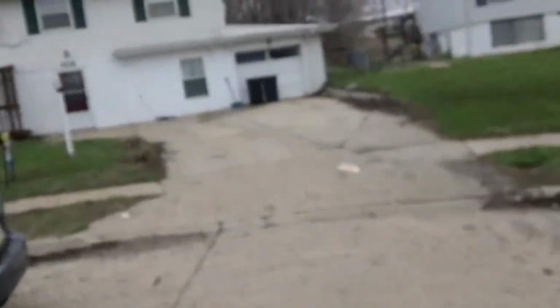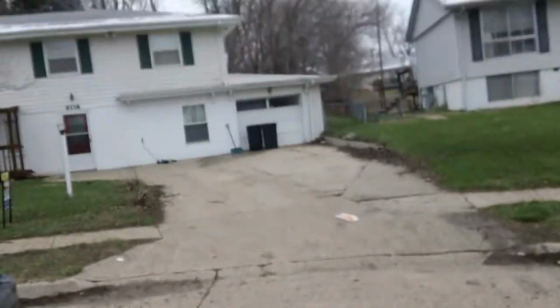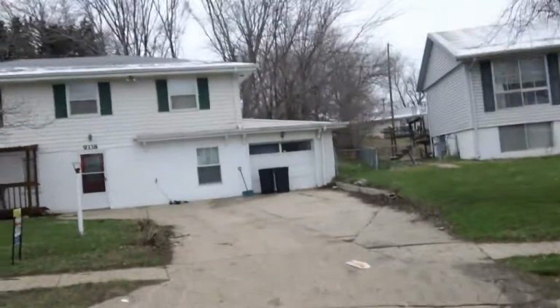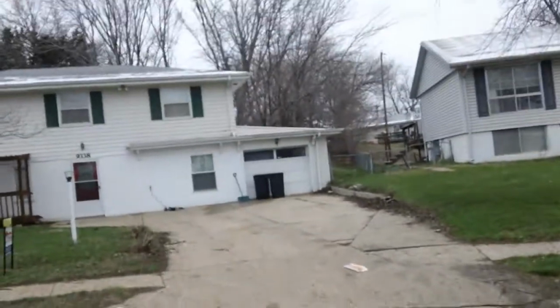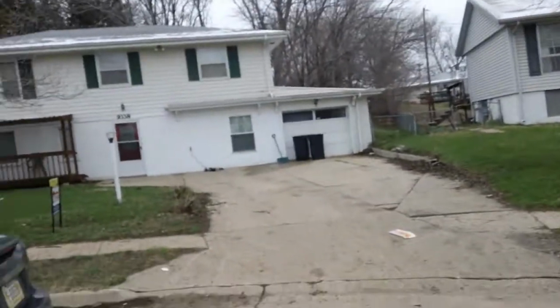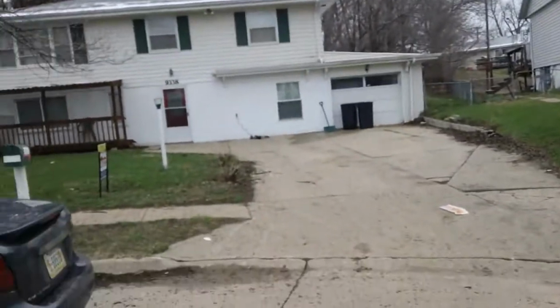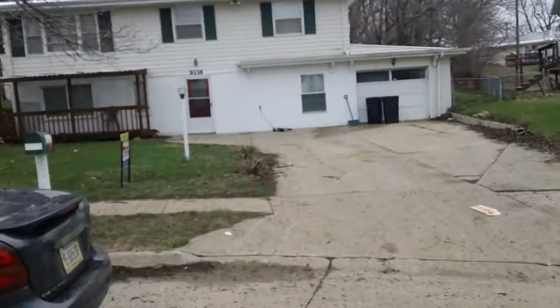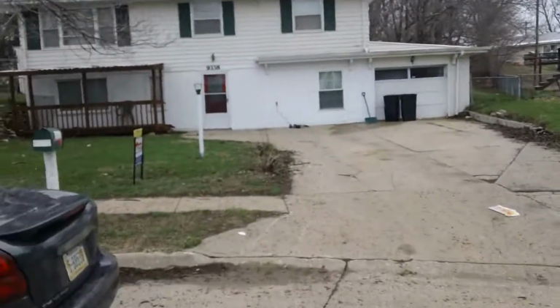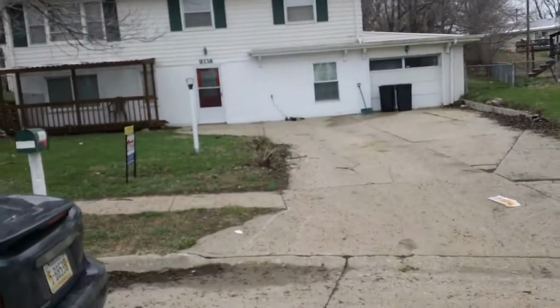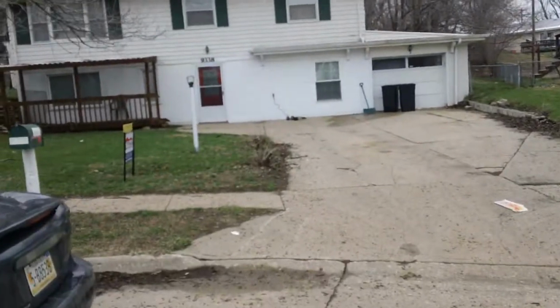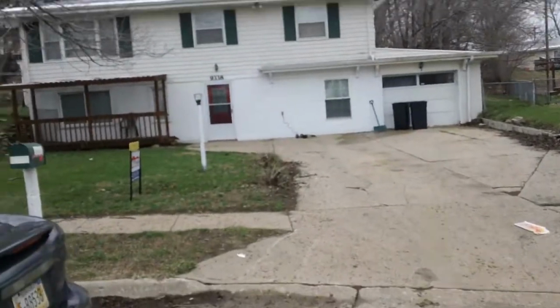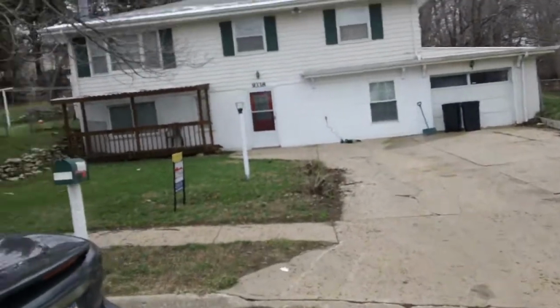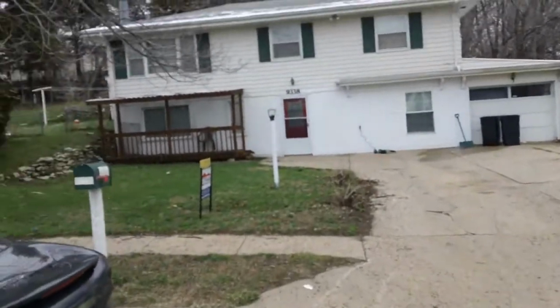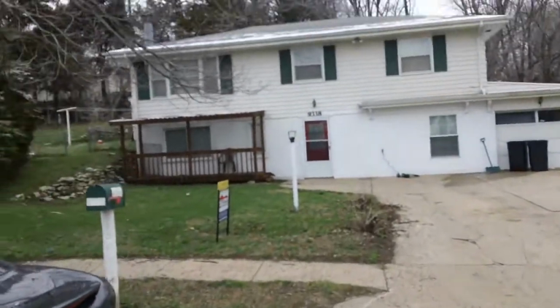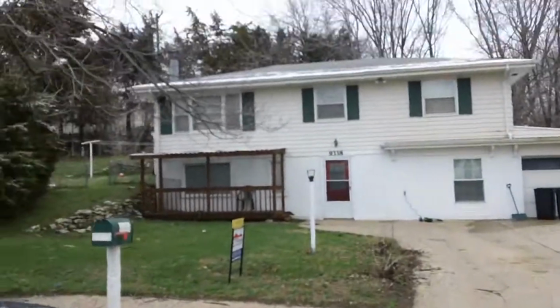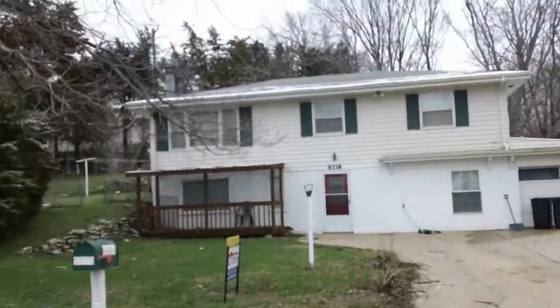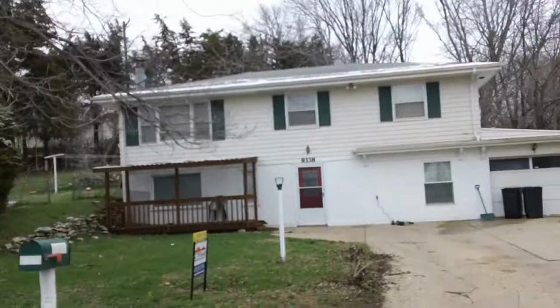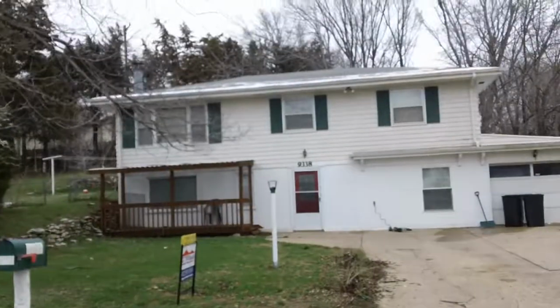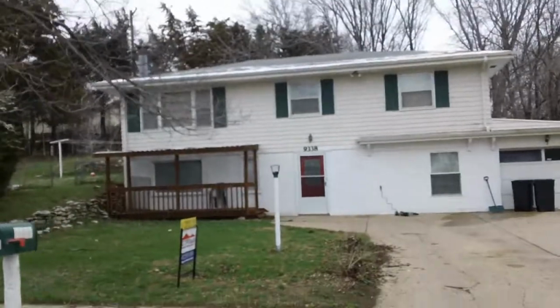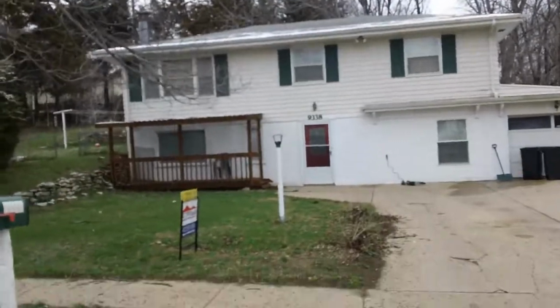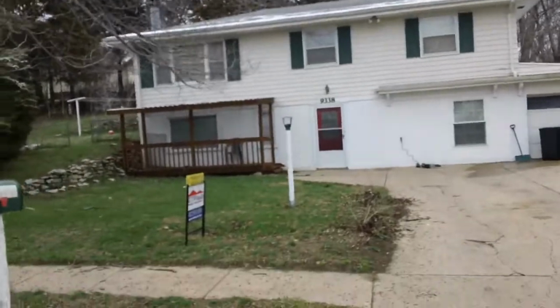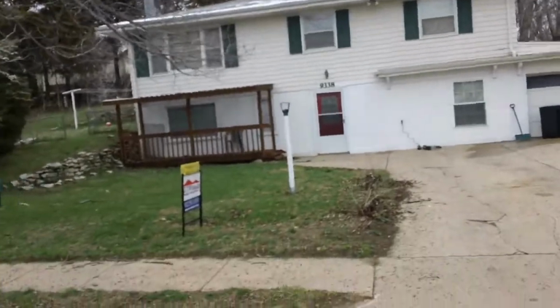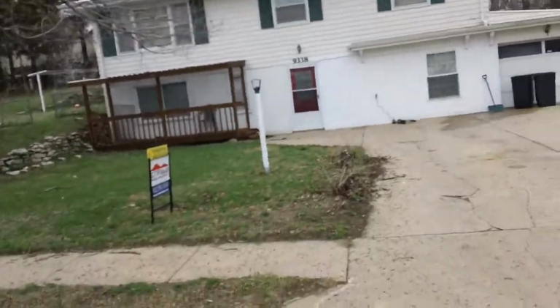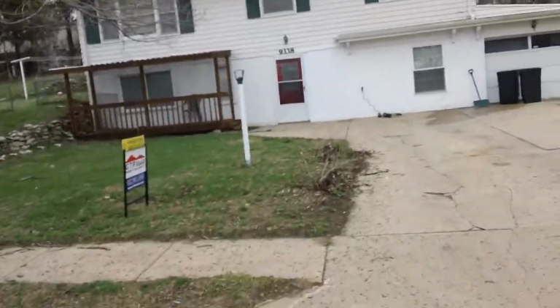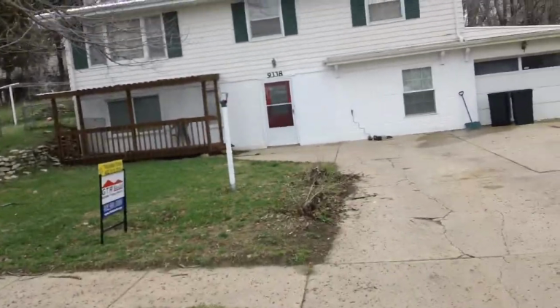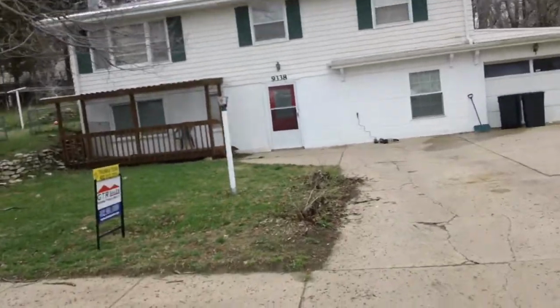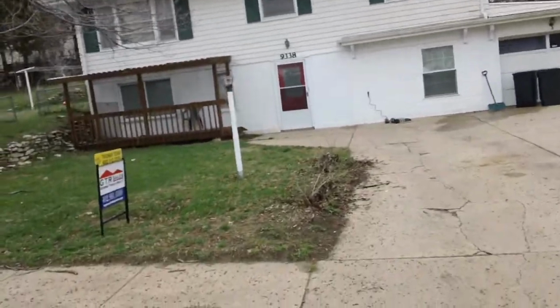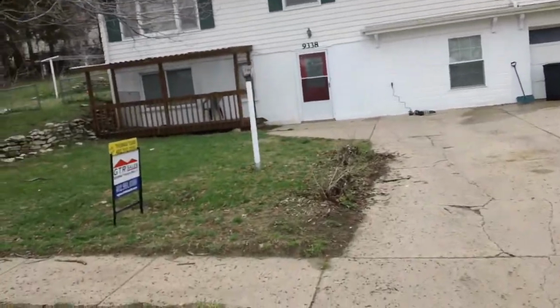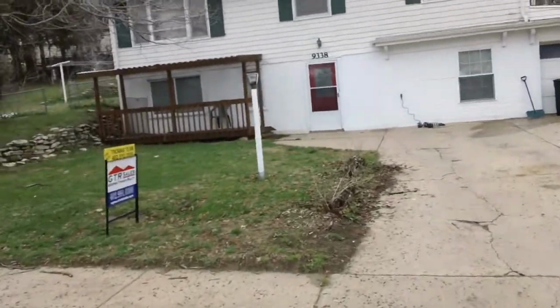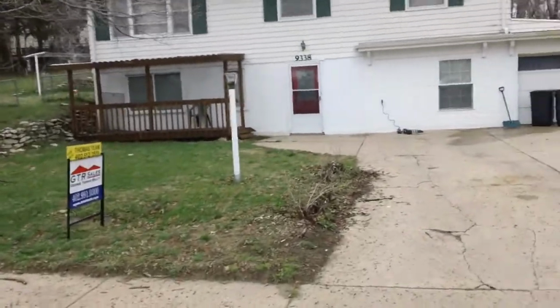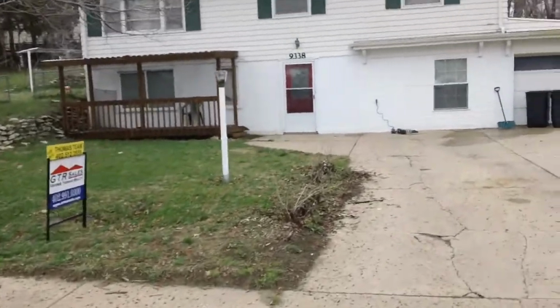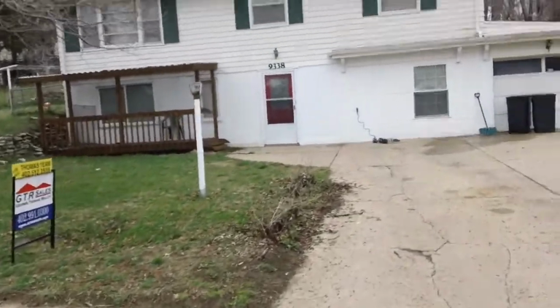April, I don't know, 10th or 11th. 9338 Redmond Circle. I don't know, it's a Supra — yeah, it's a Supra lockbox.